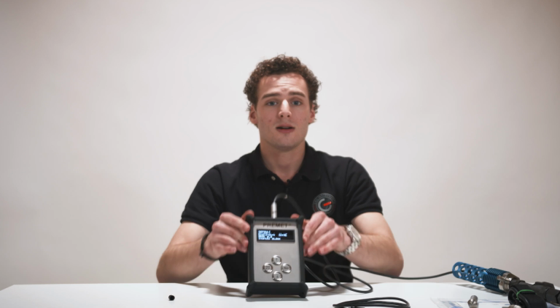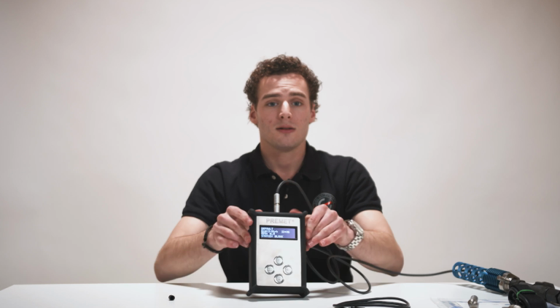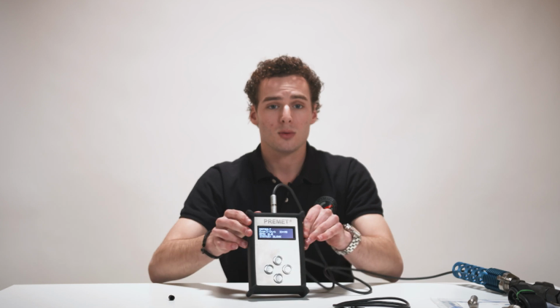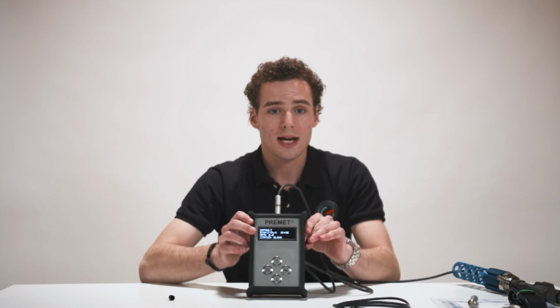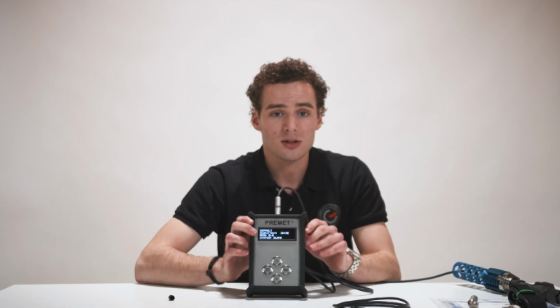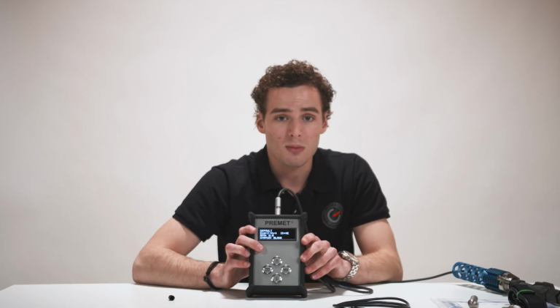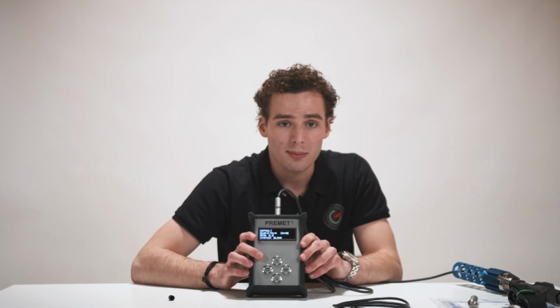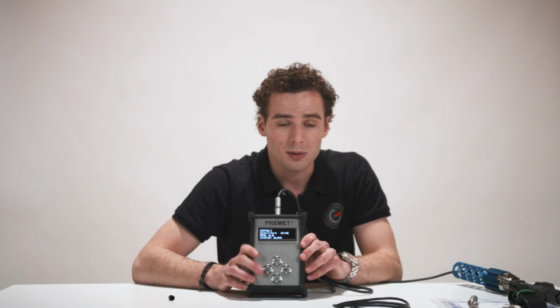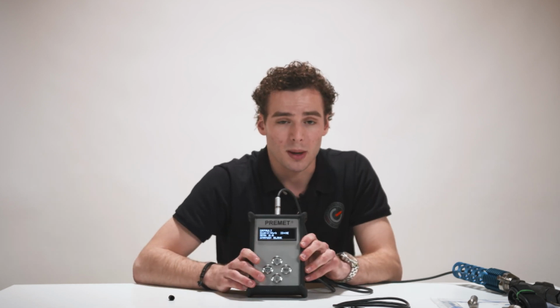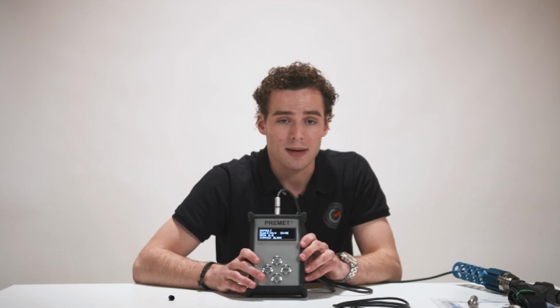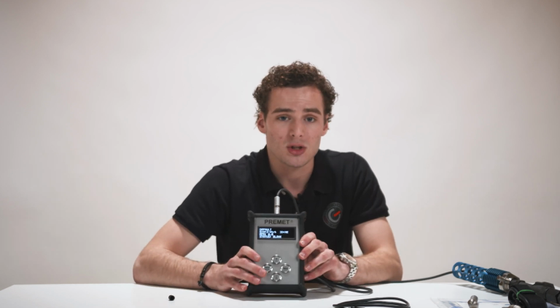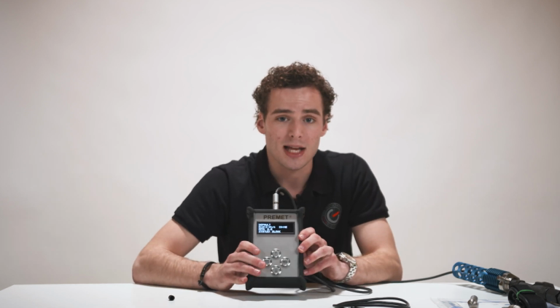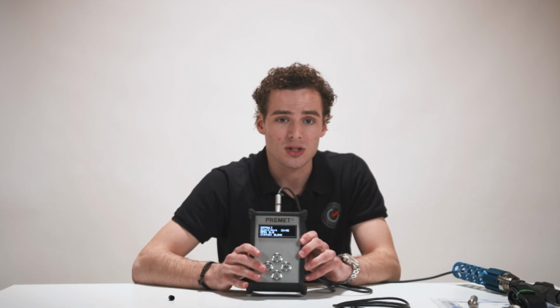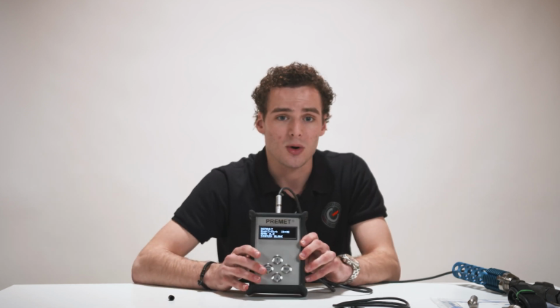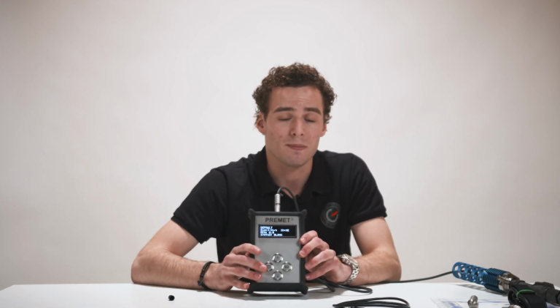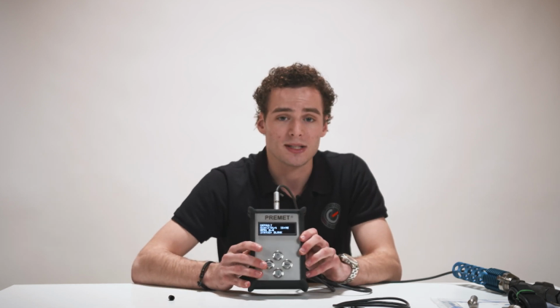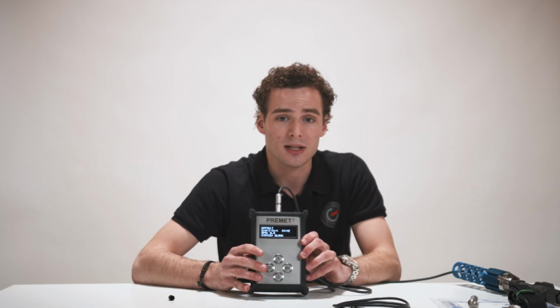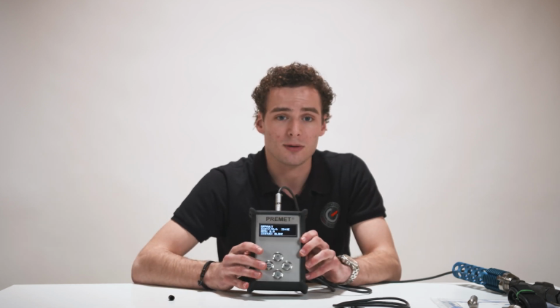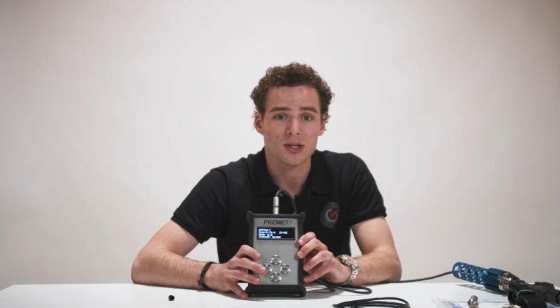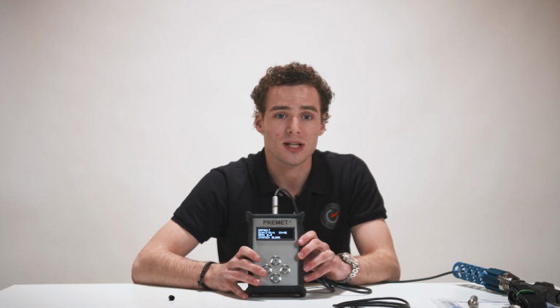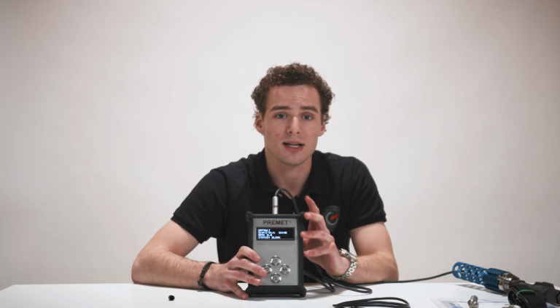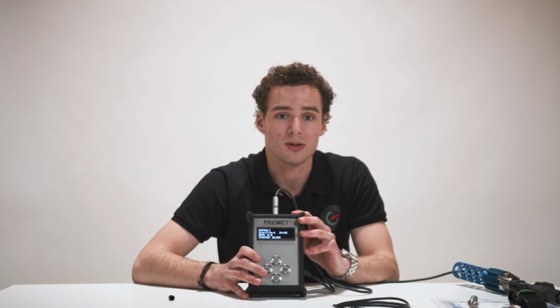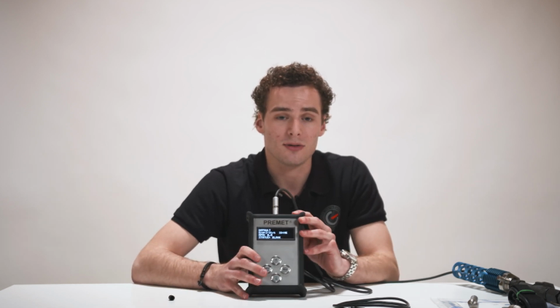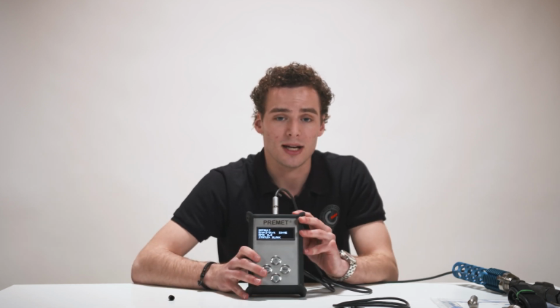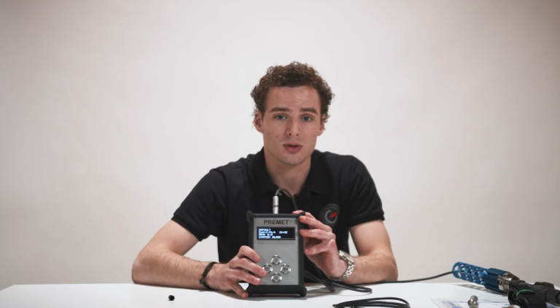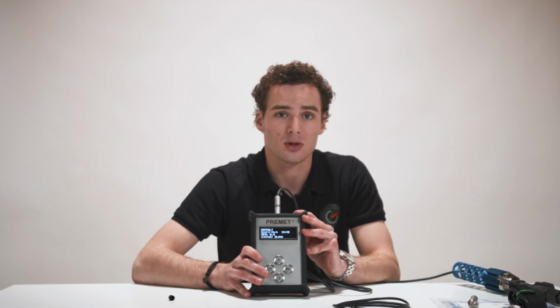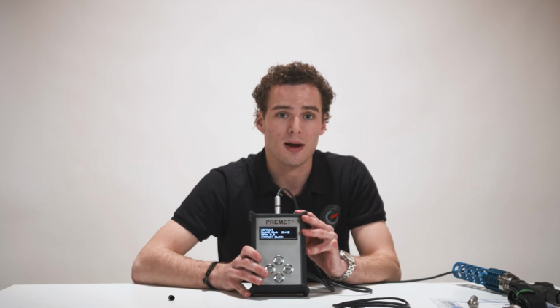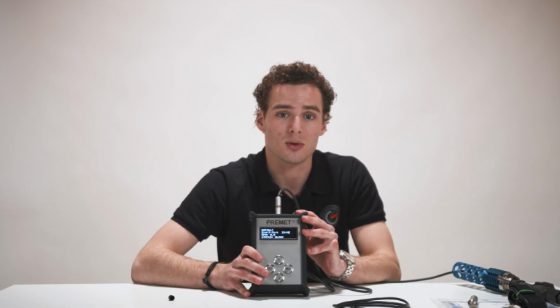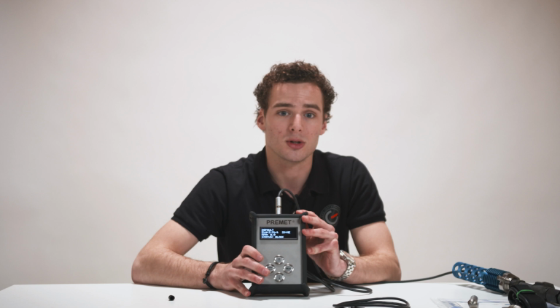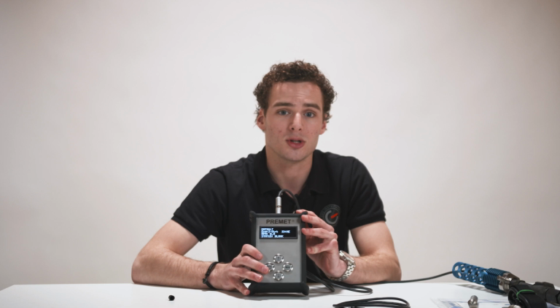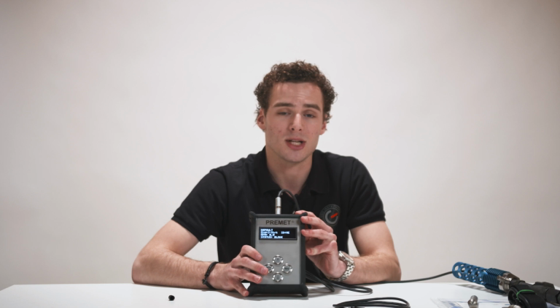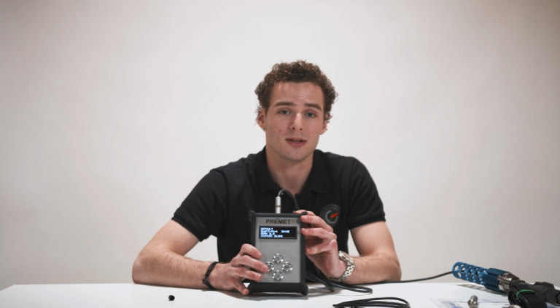If you would like to know more about the Primit M, just let us know. Thank you for watching and do not forget to subscribe to our YouTube channel.